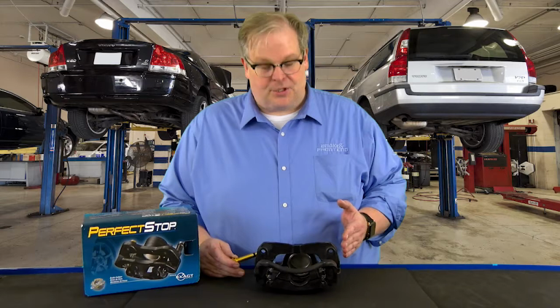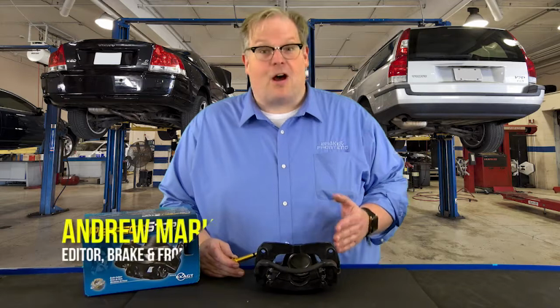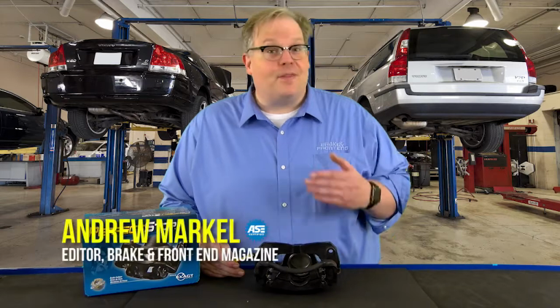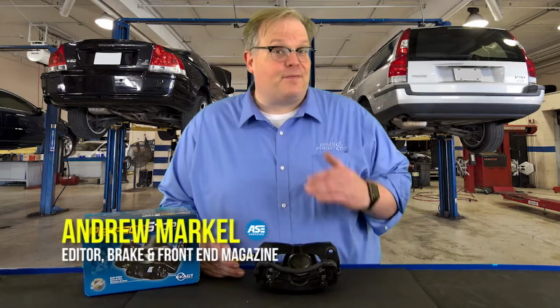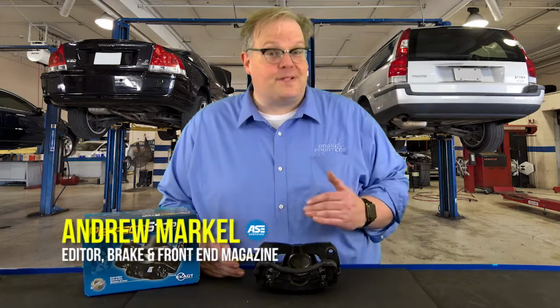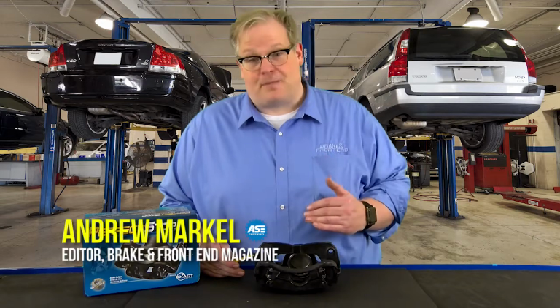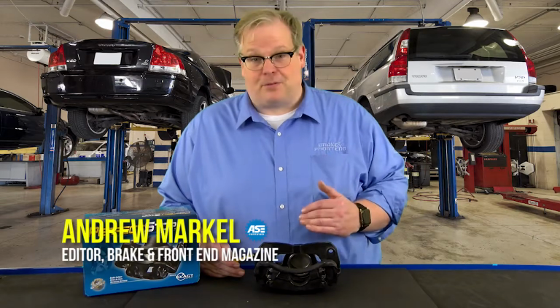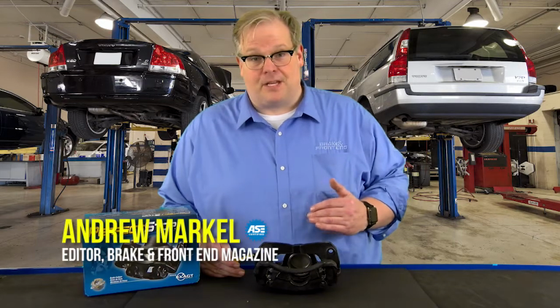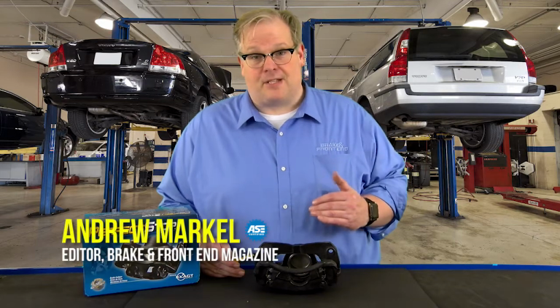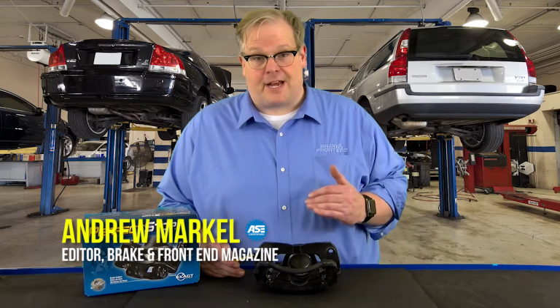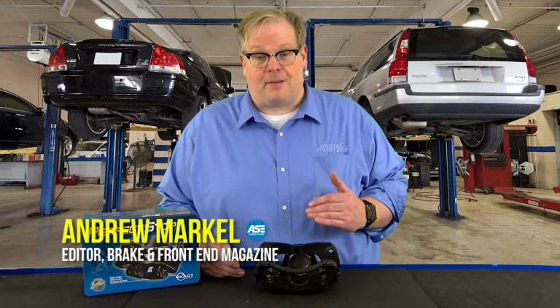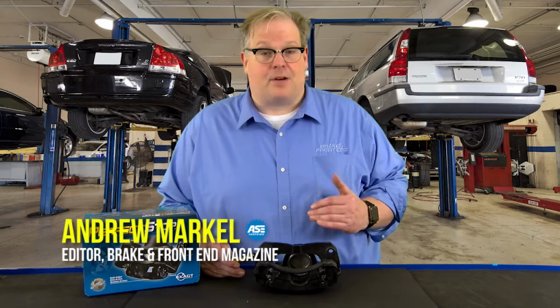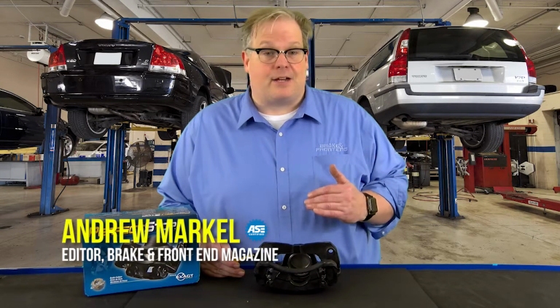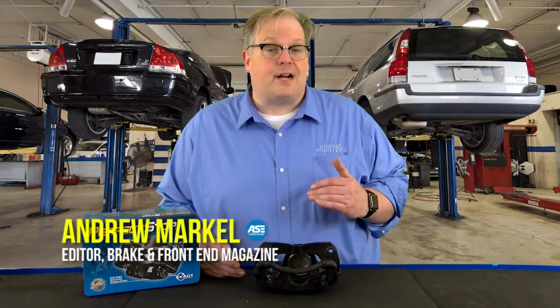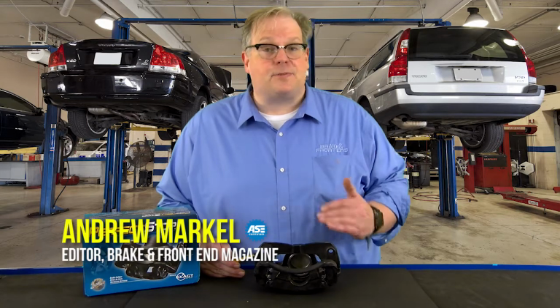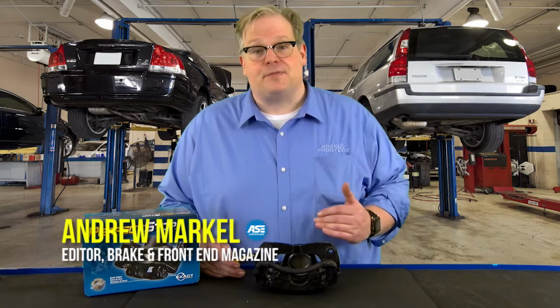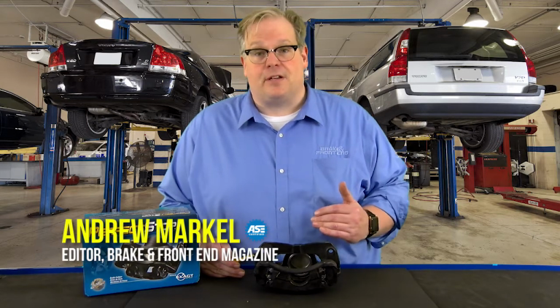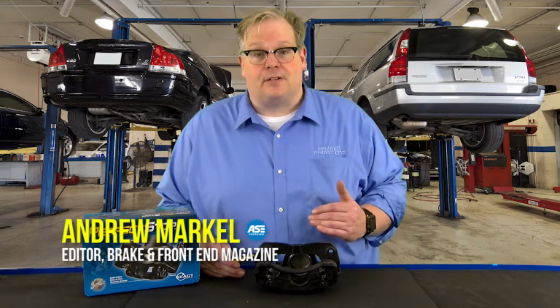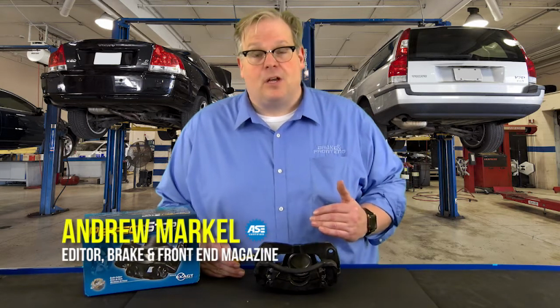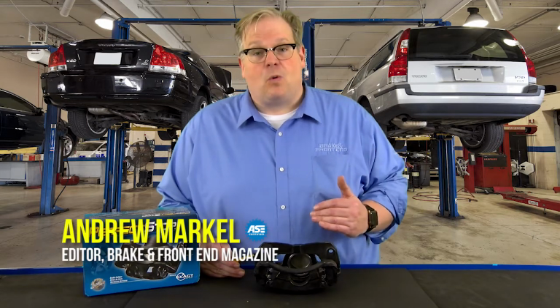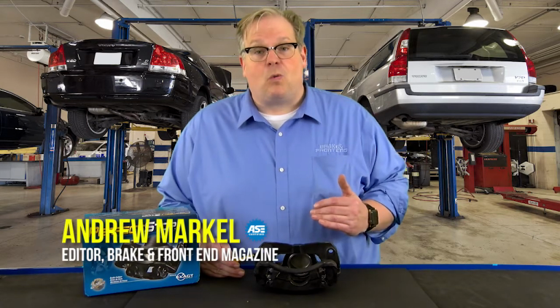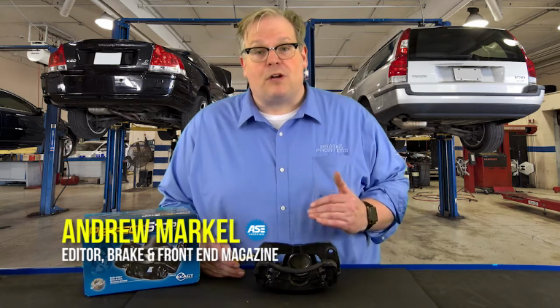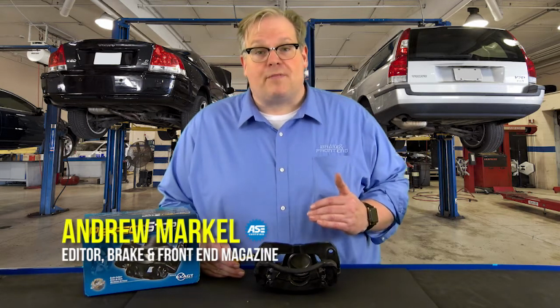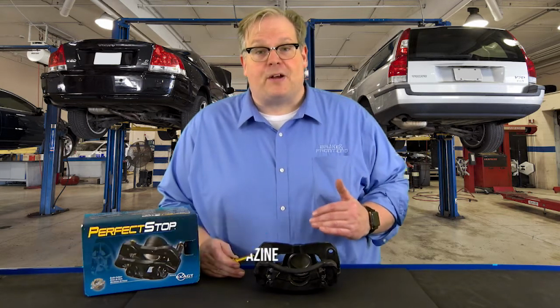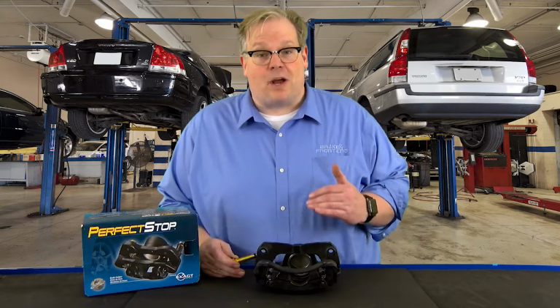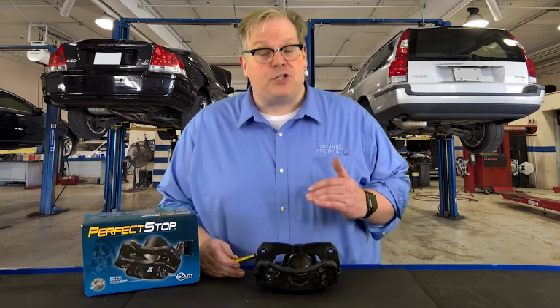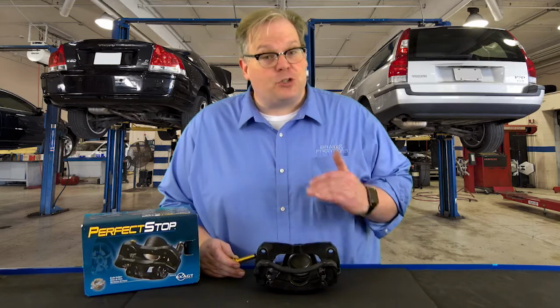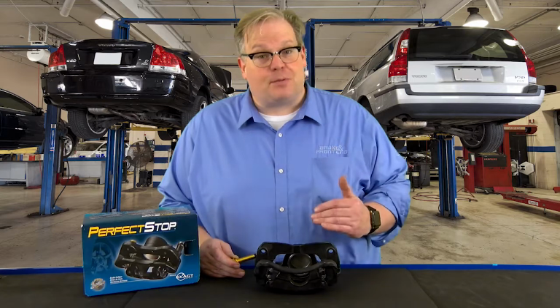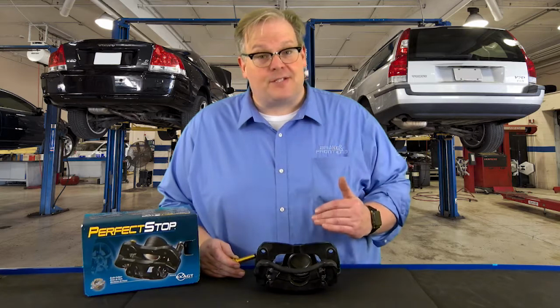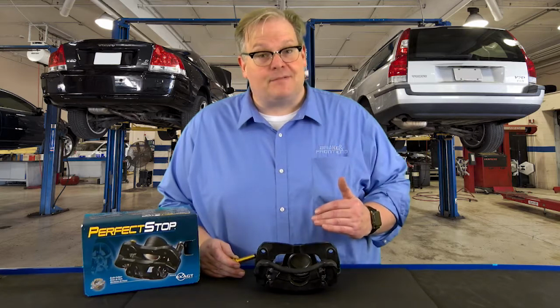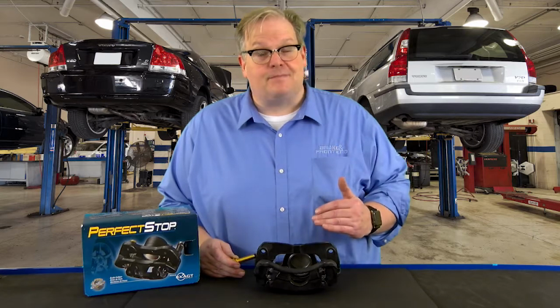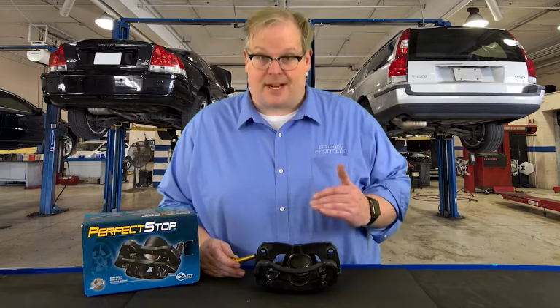You're on the fence about replacing a caliper on a customer's vehicle. We're going to find out why you should replace it next.